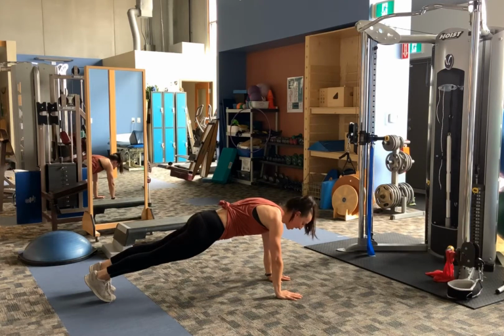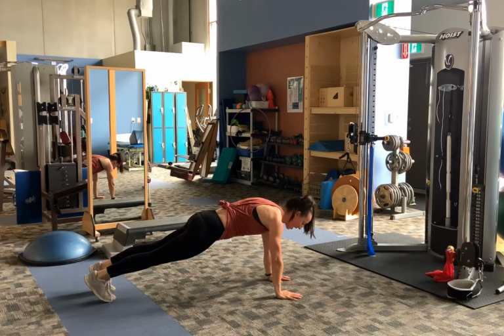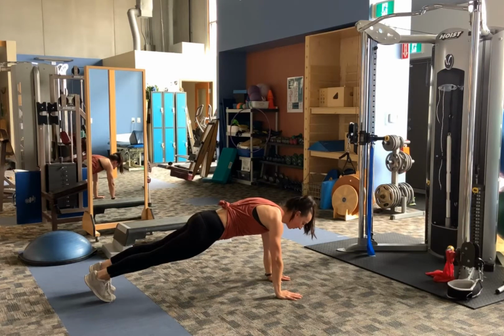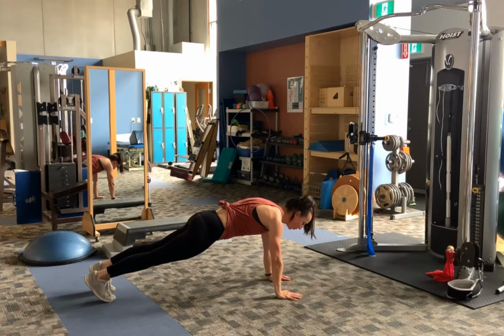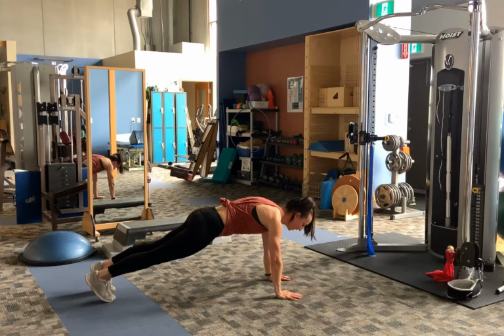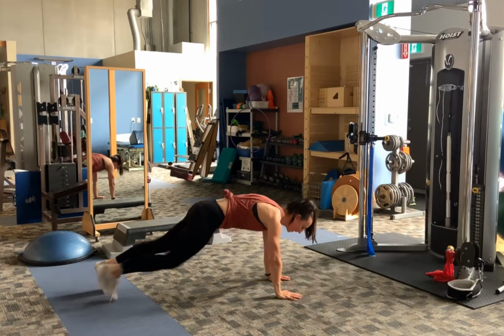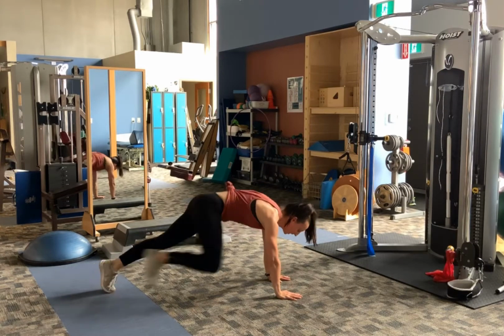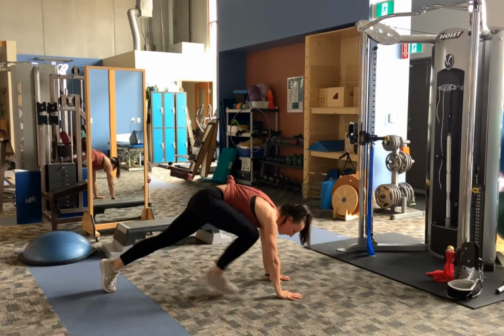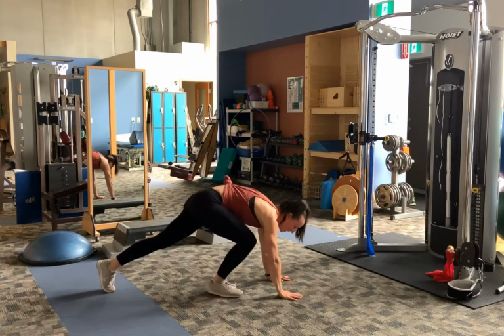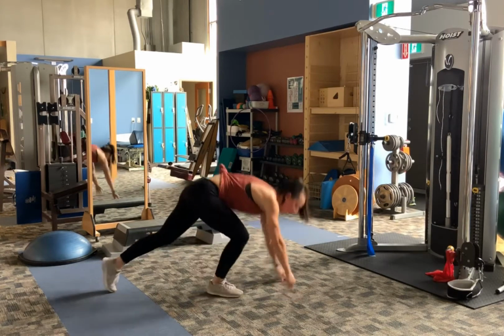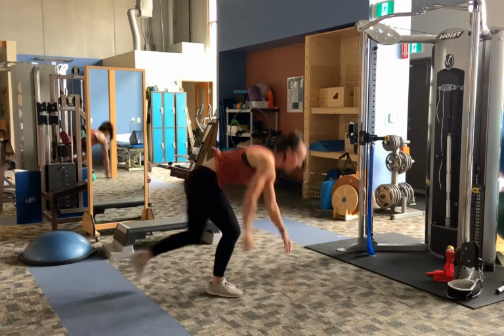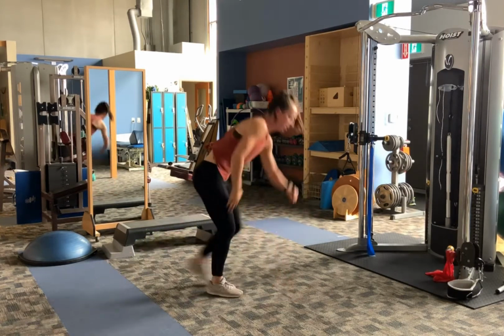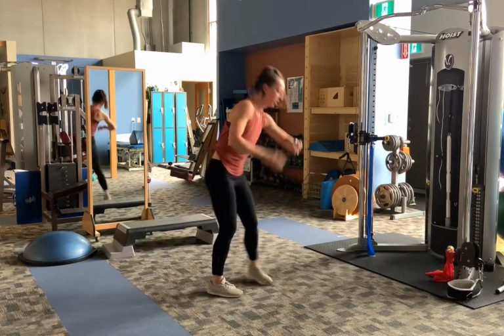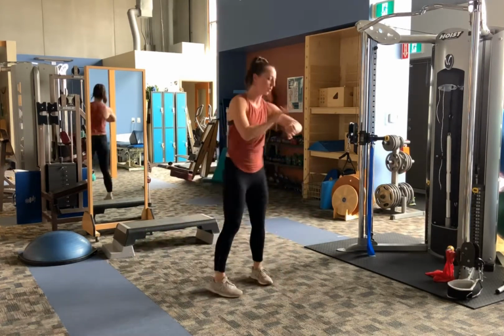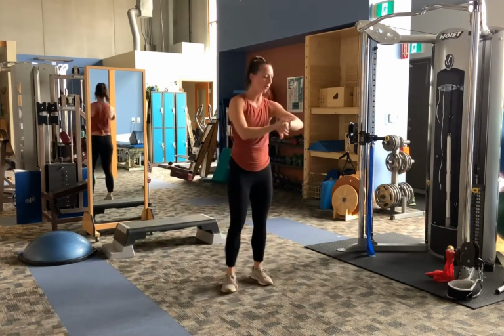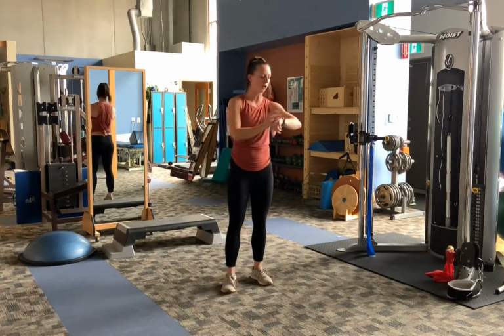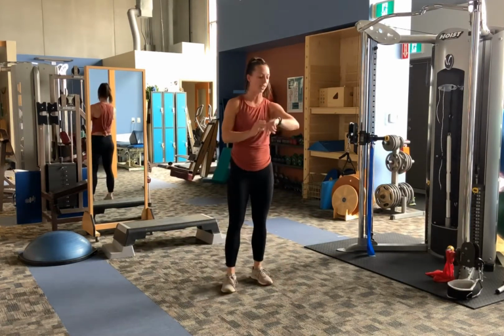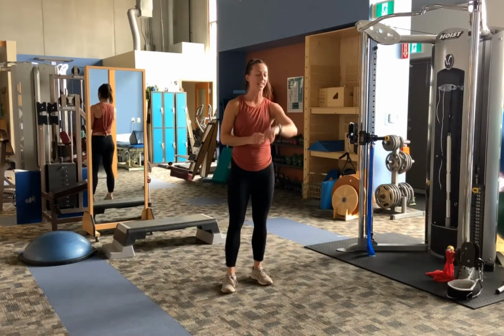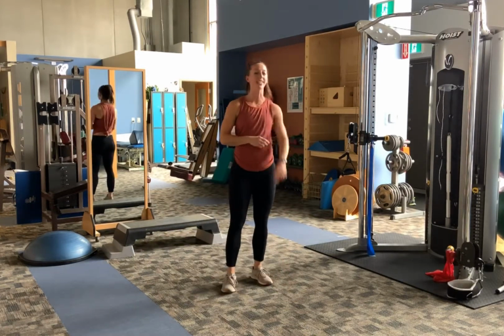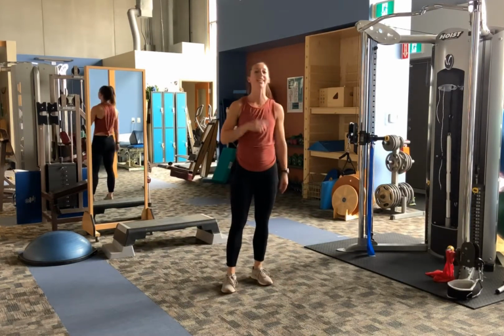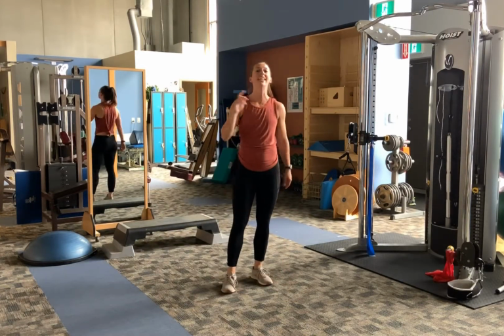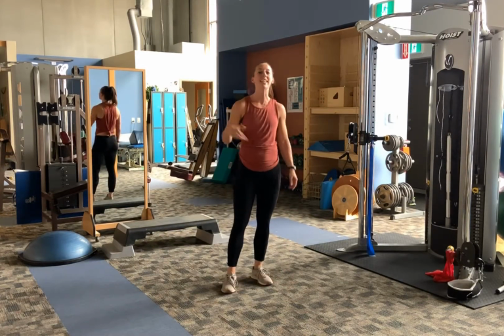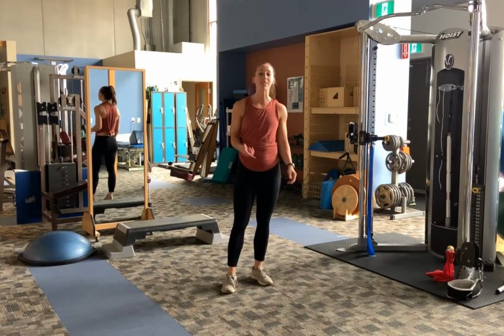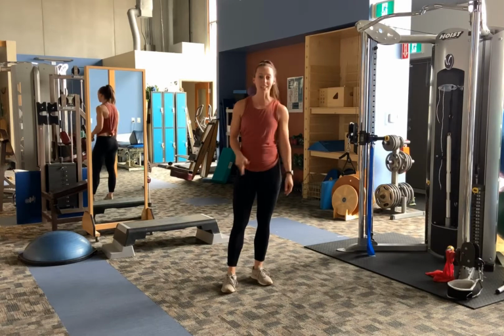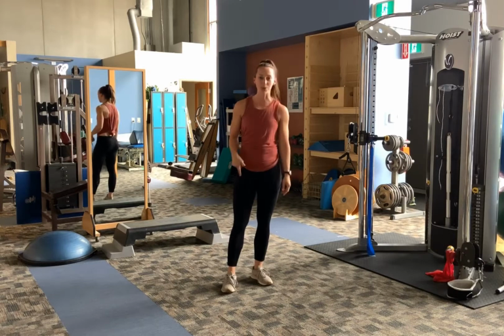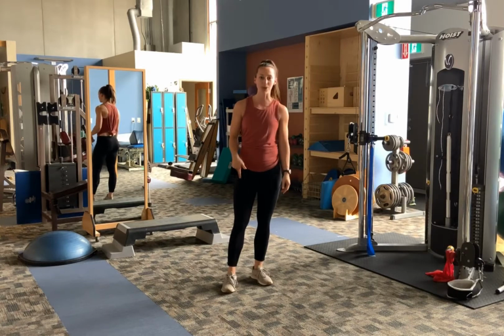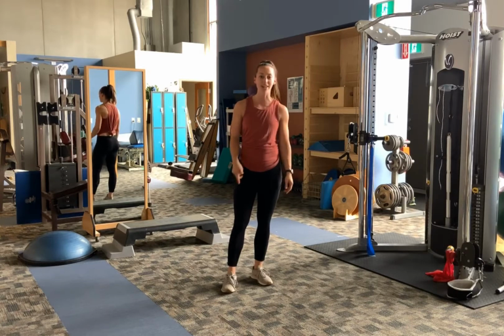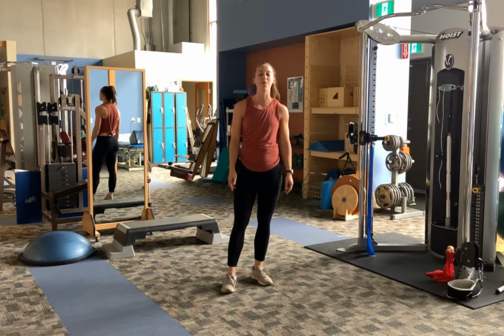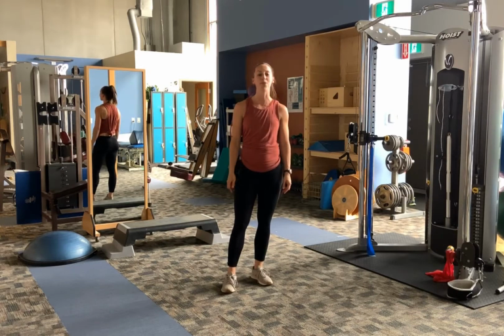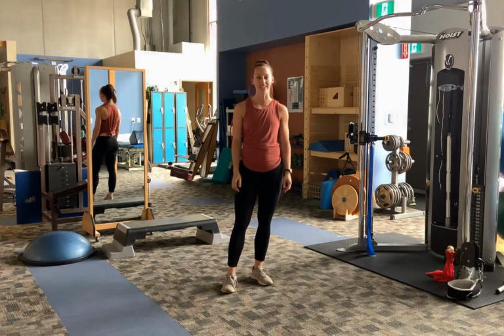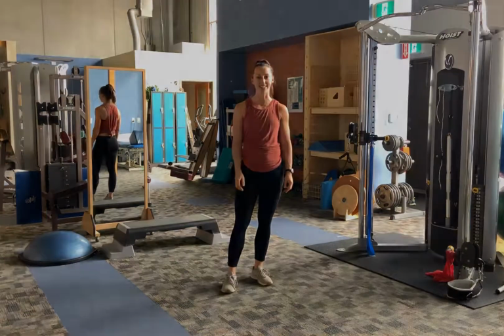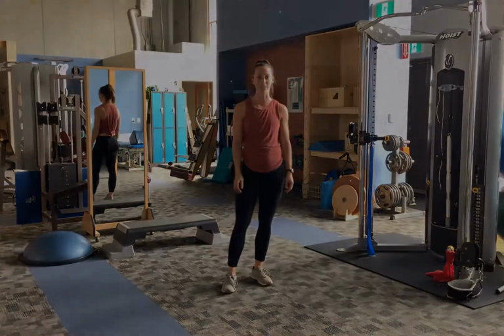After 20 seconds, stand up, rest for 30 seconds, and keep cycling through that for the next 11 minutes.